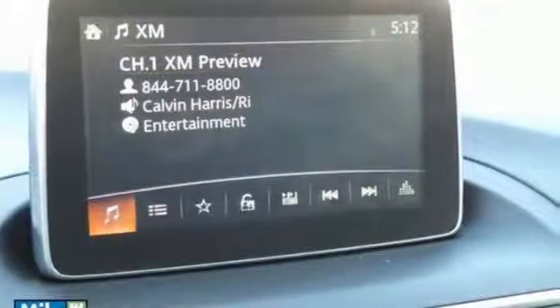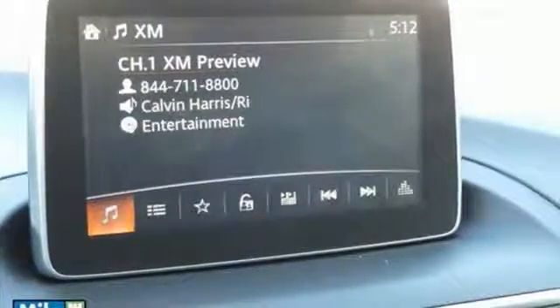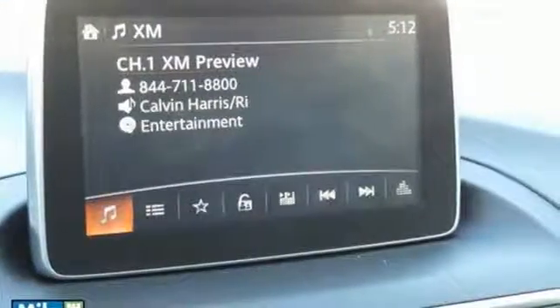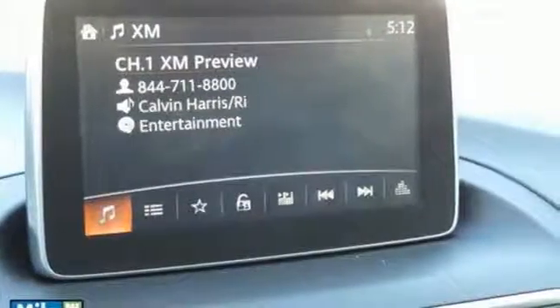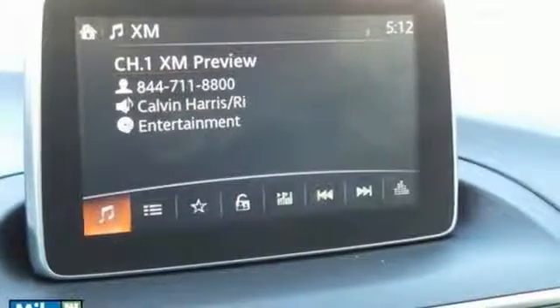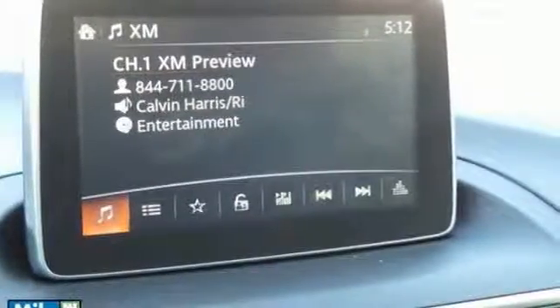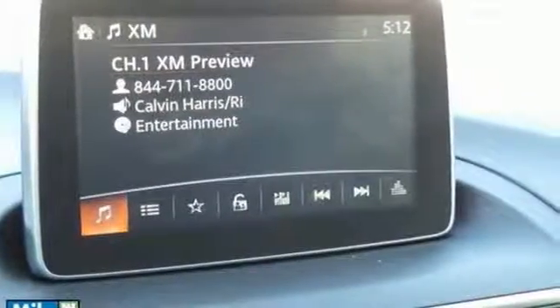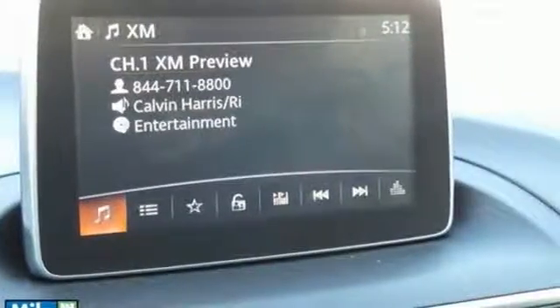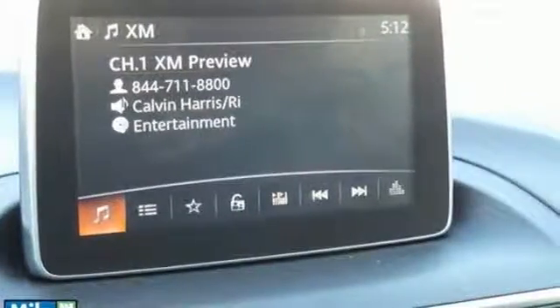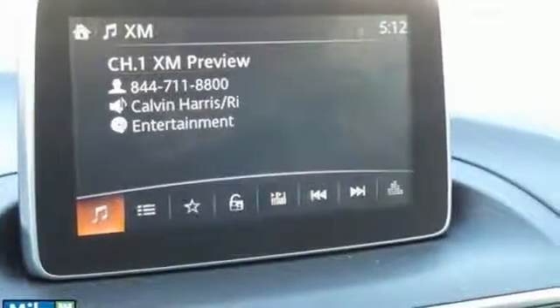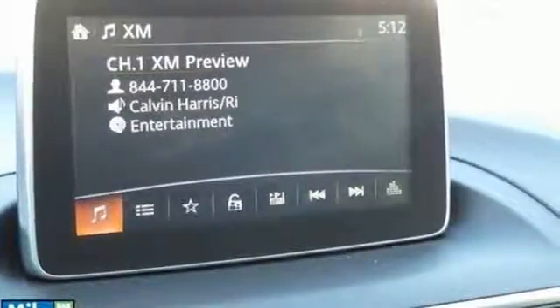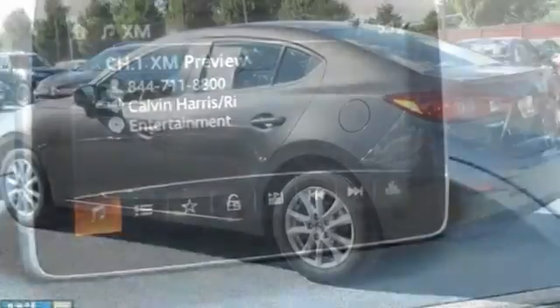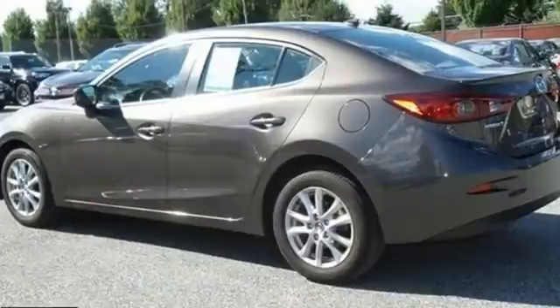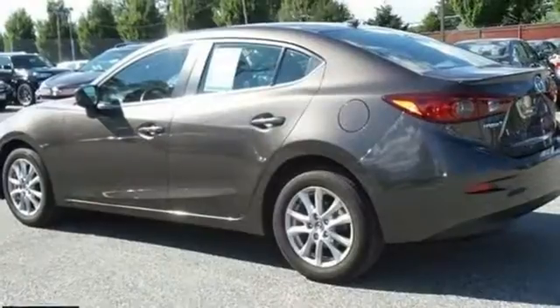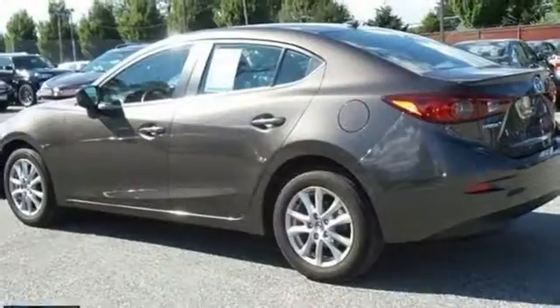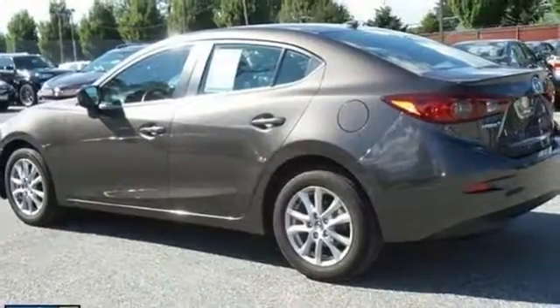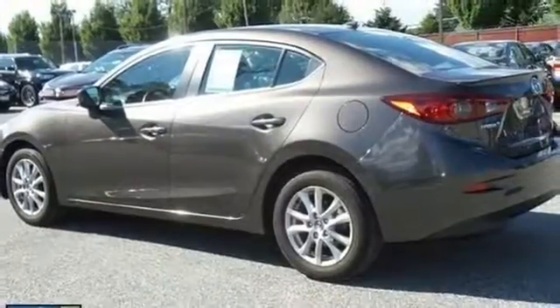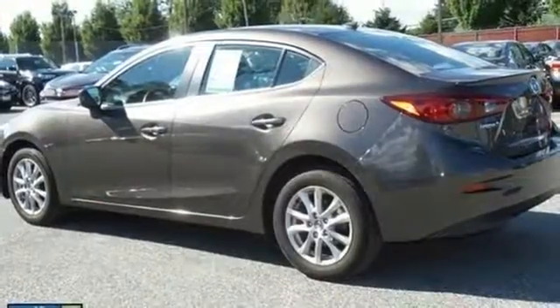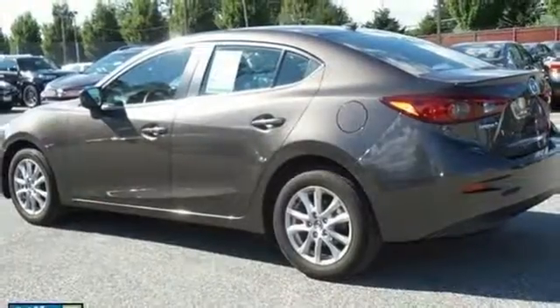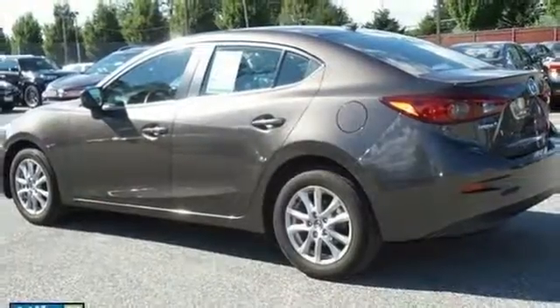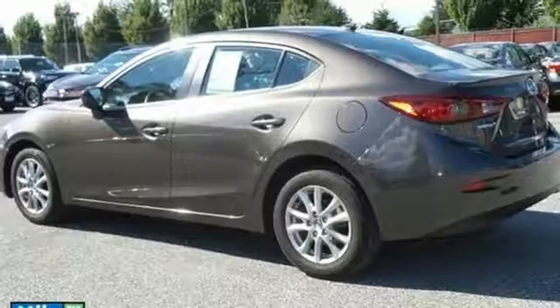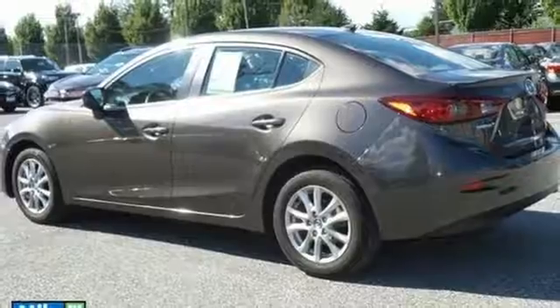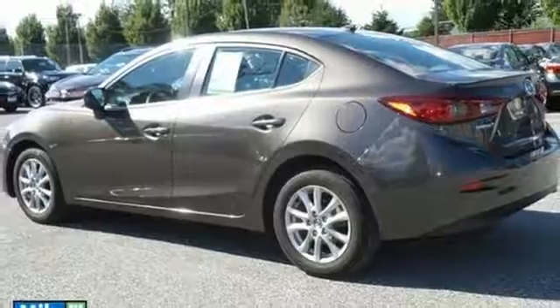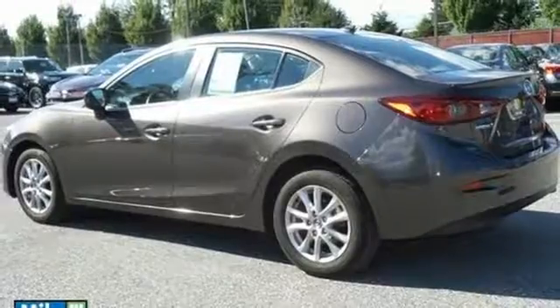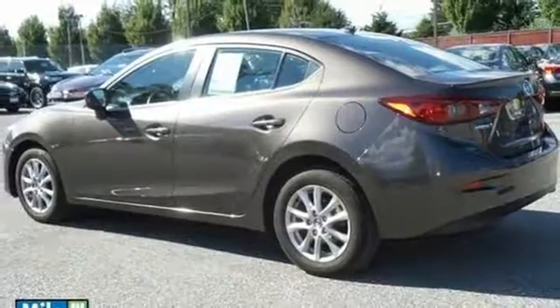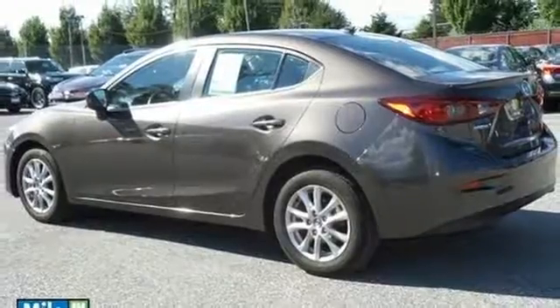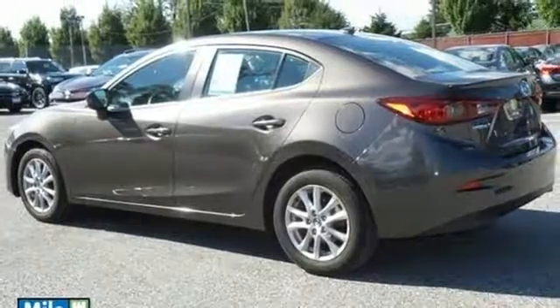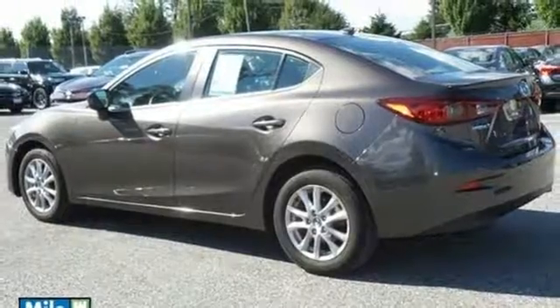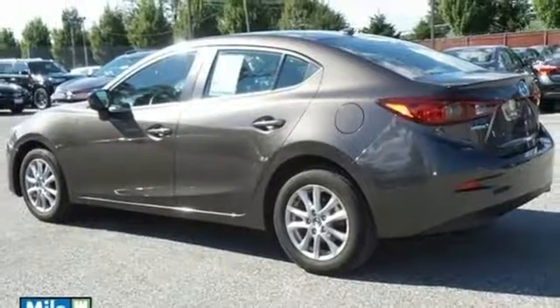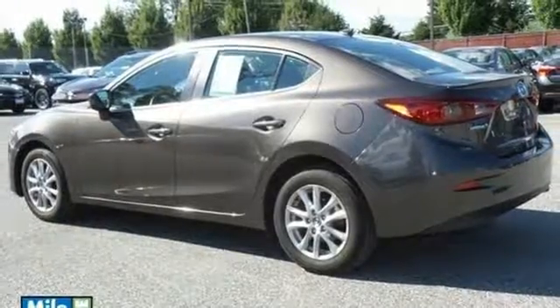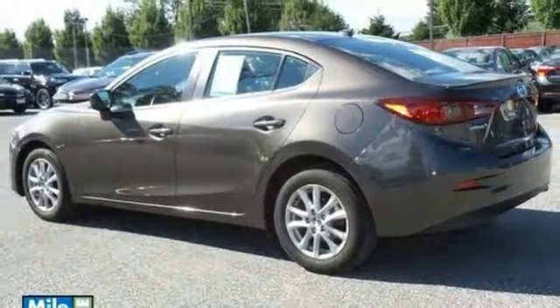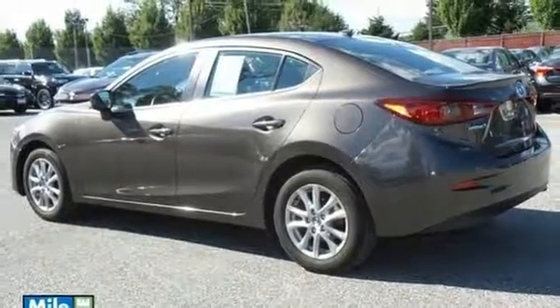Plus with SkyActive technology, it delivers great fuel economy and nimble performance.